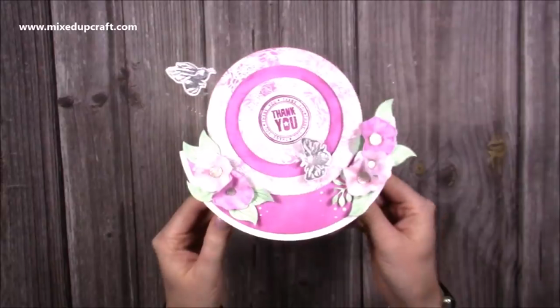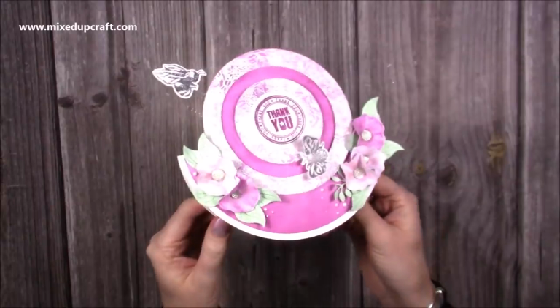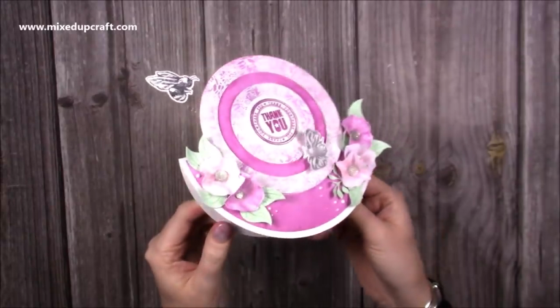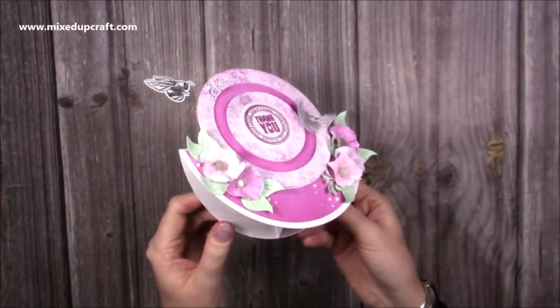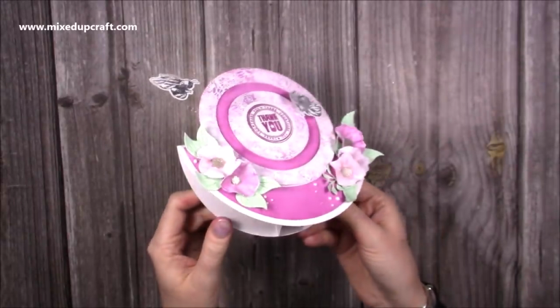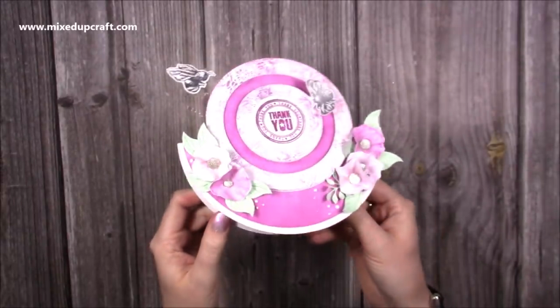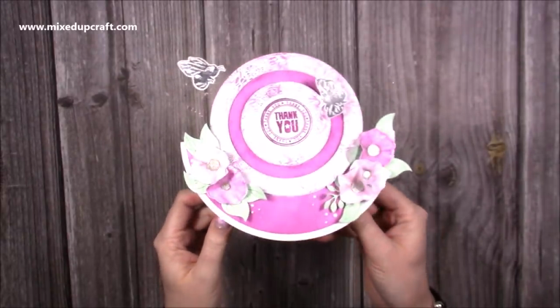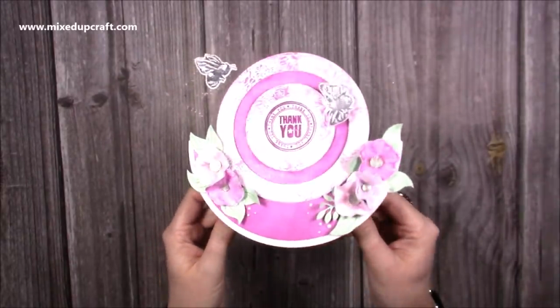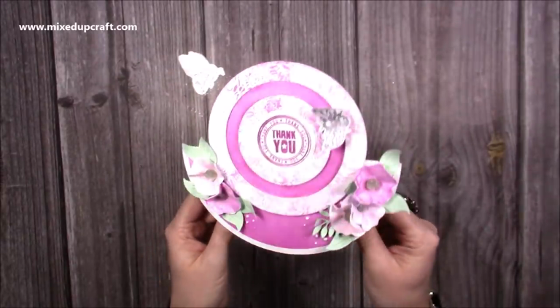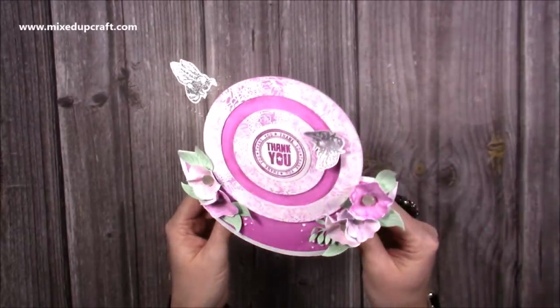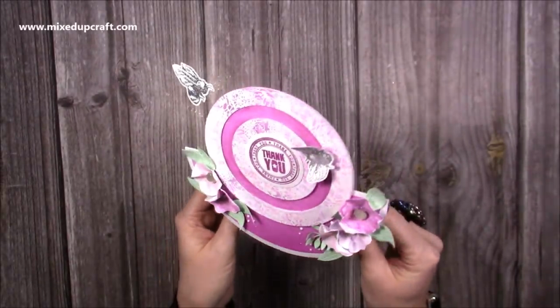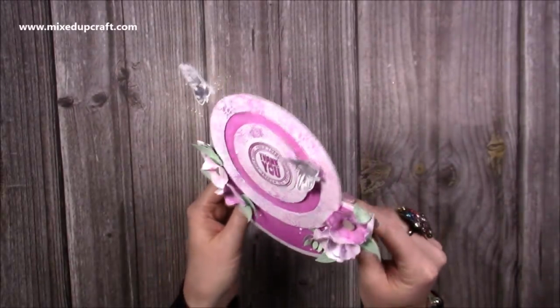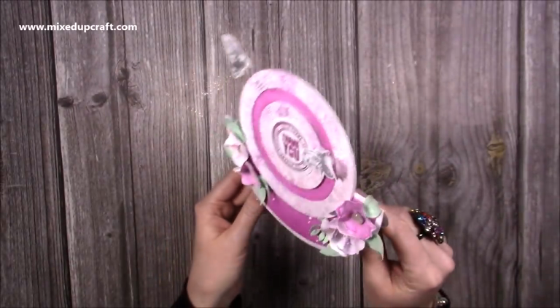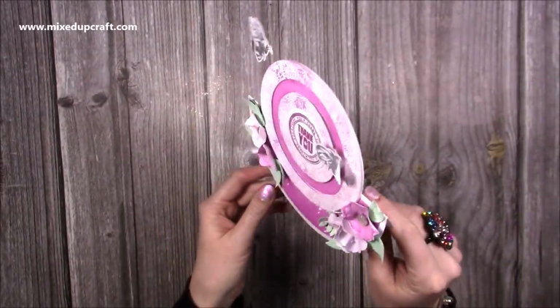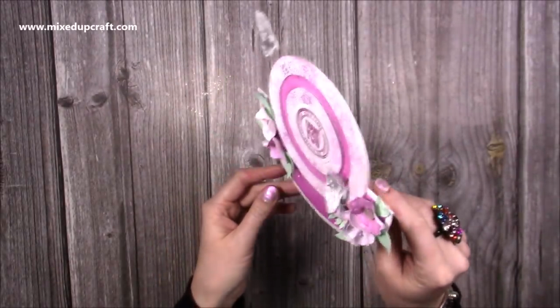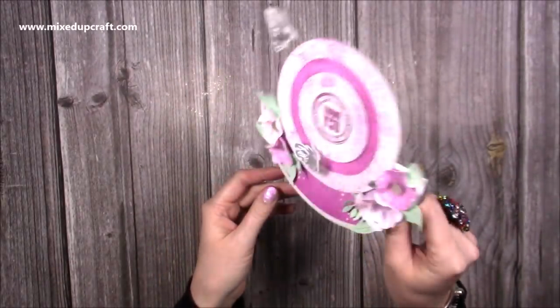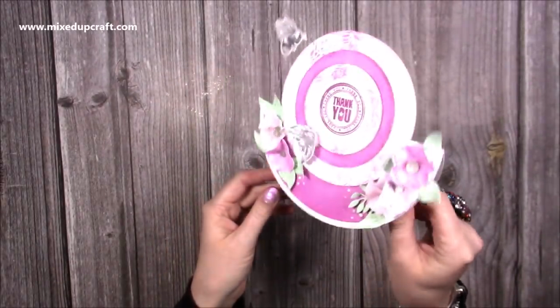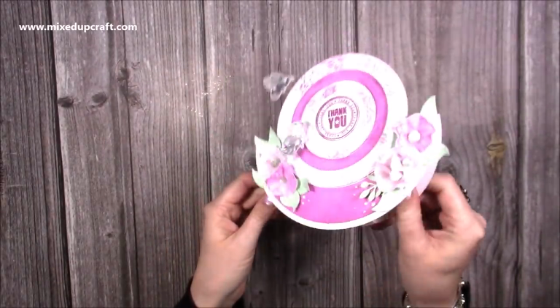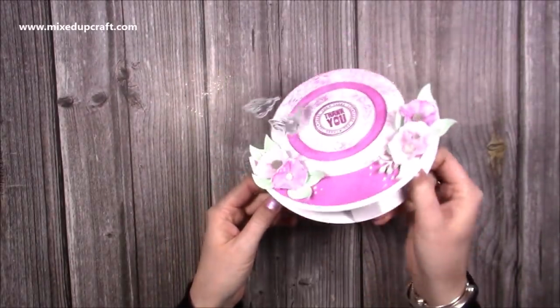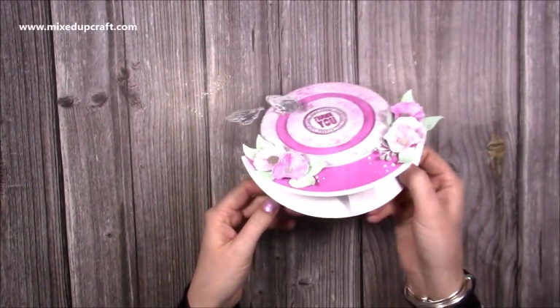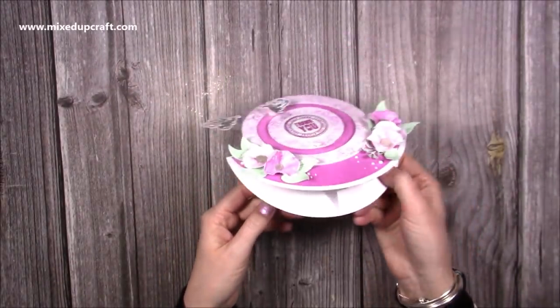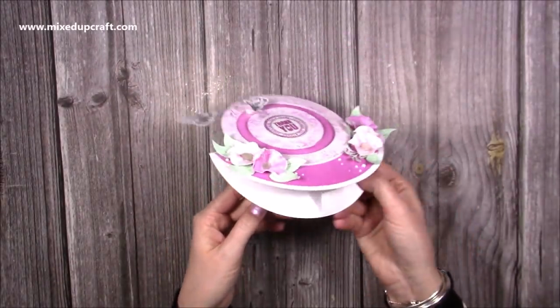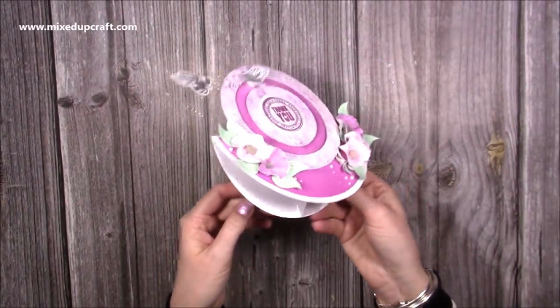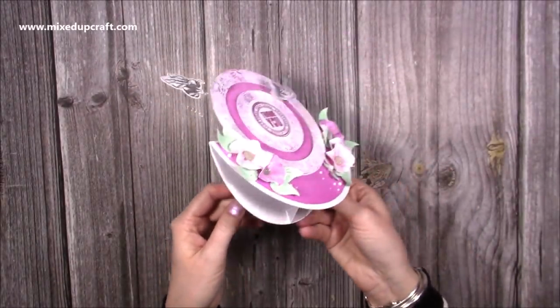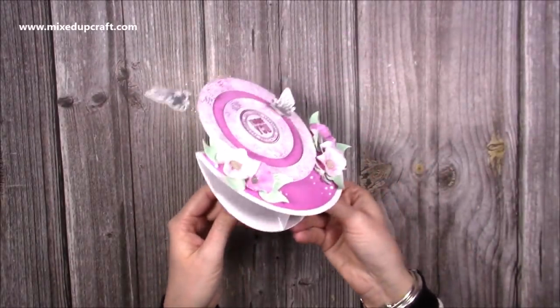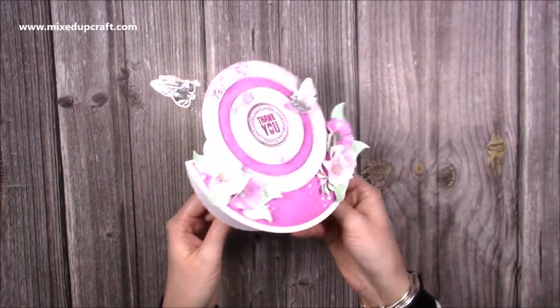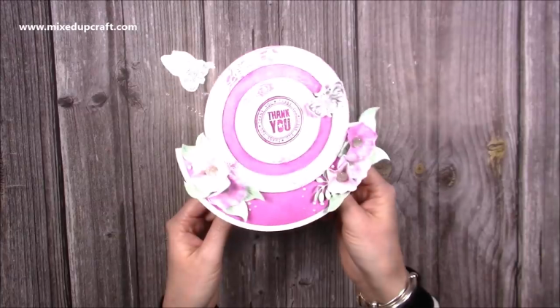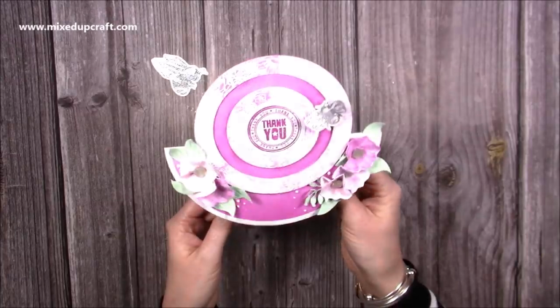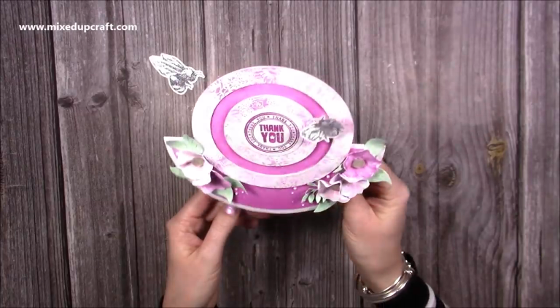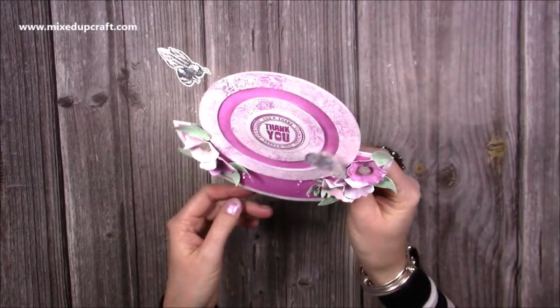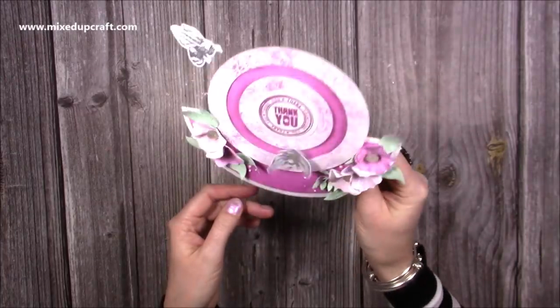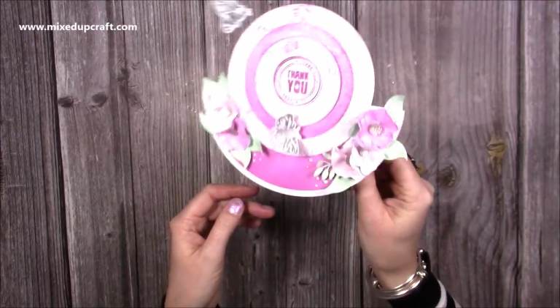Hi everybody, it's Sam here. Thank you for watching my tutorial today. I'm going to be showing you how to make this penny slider rocker card.